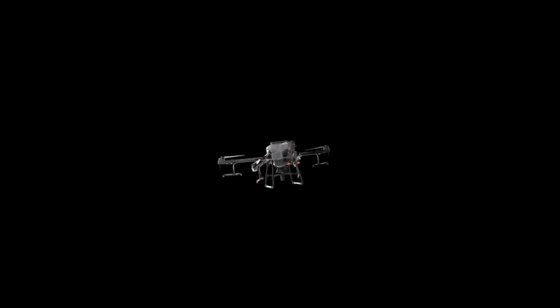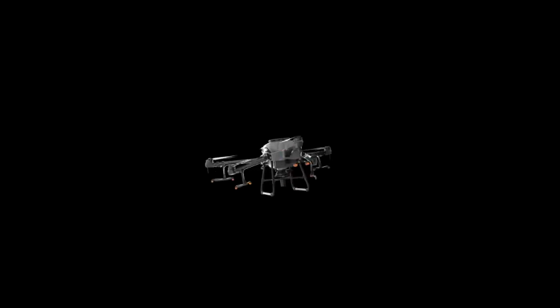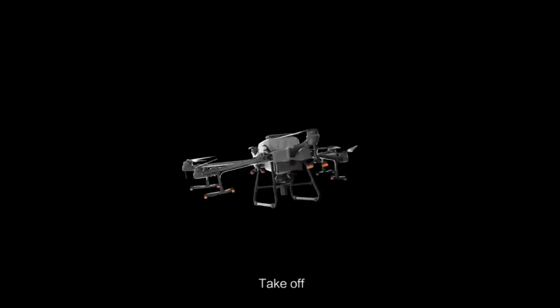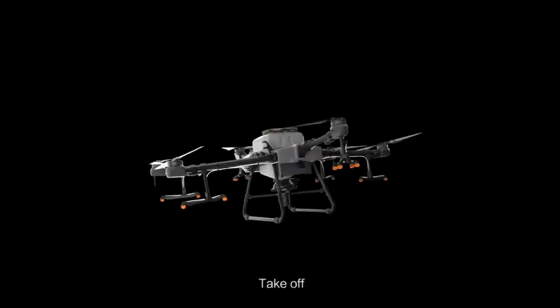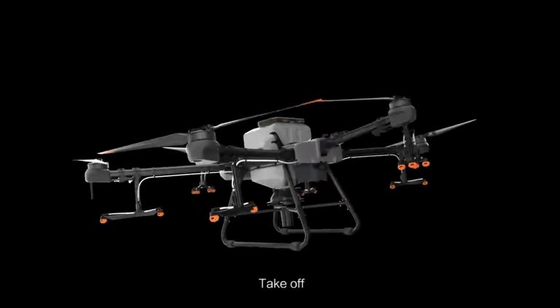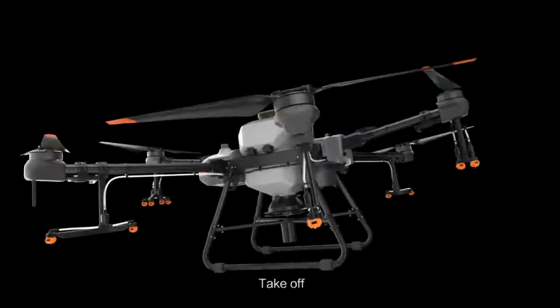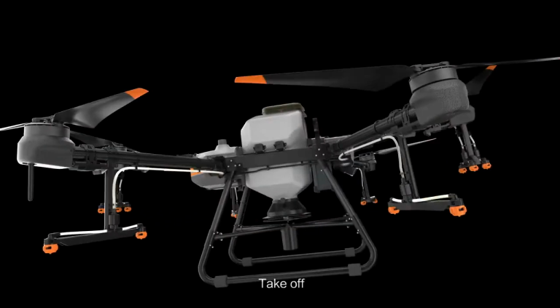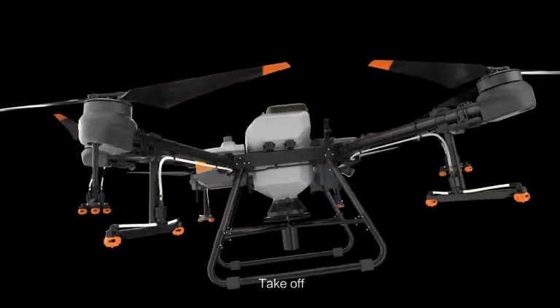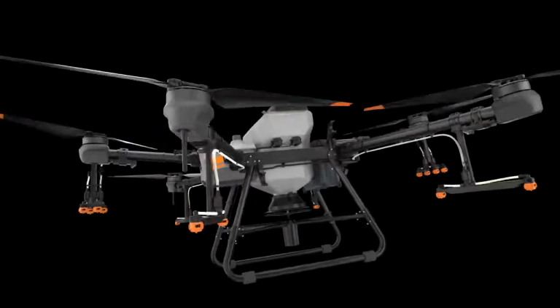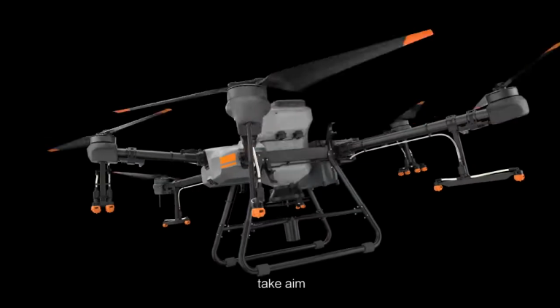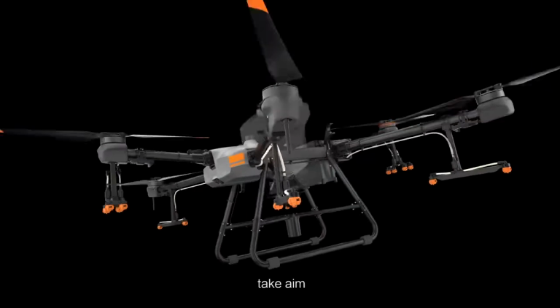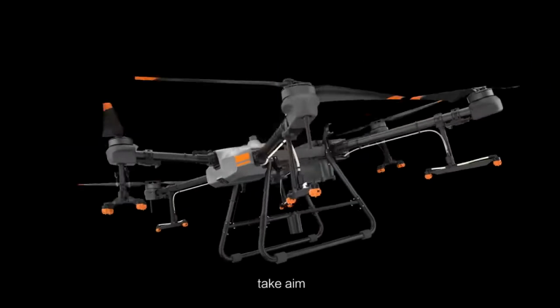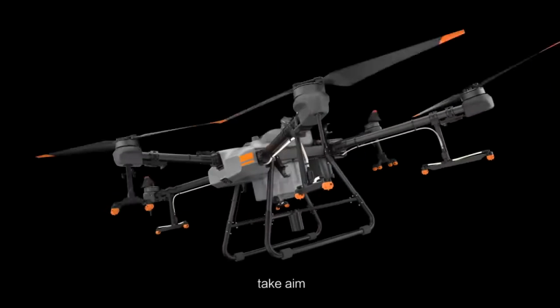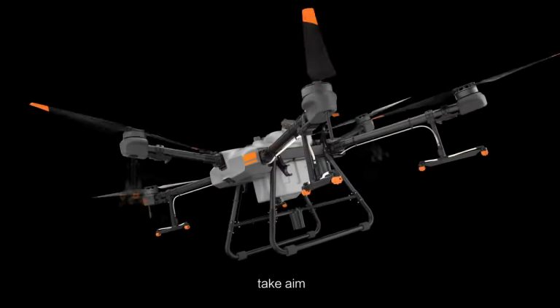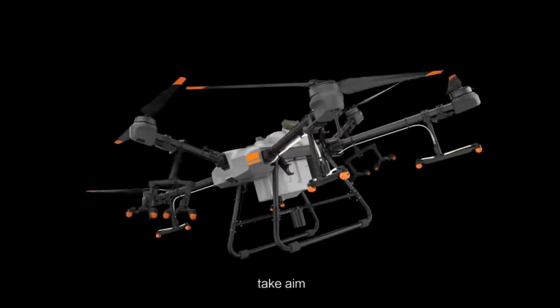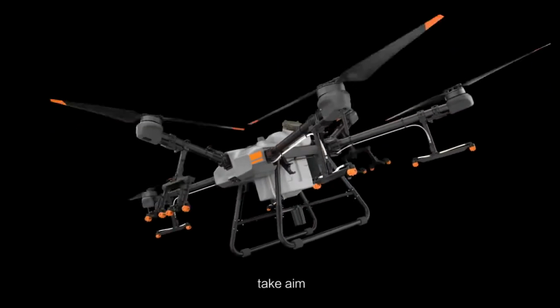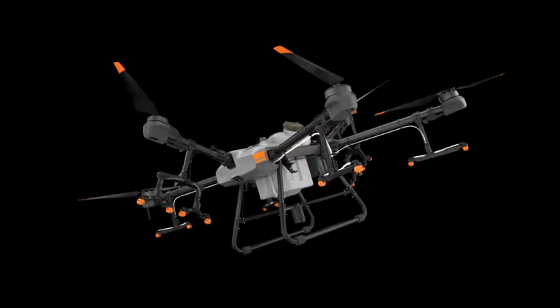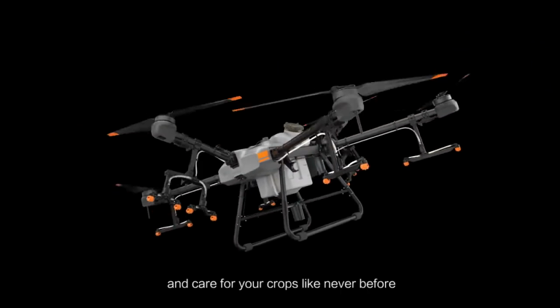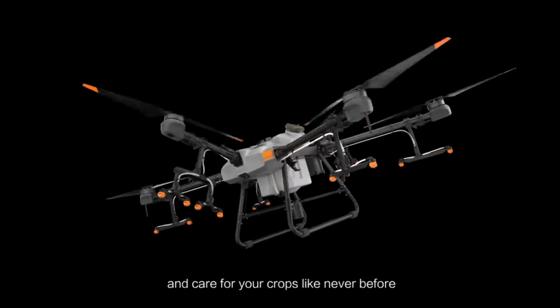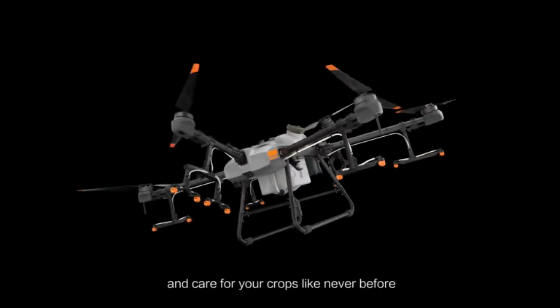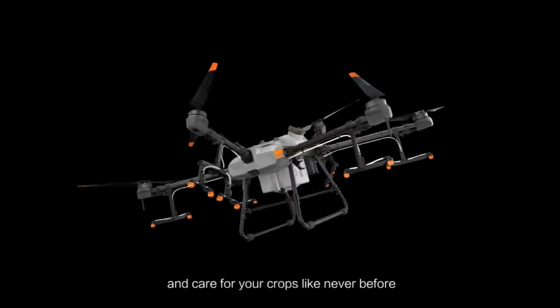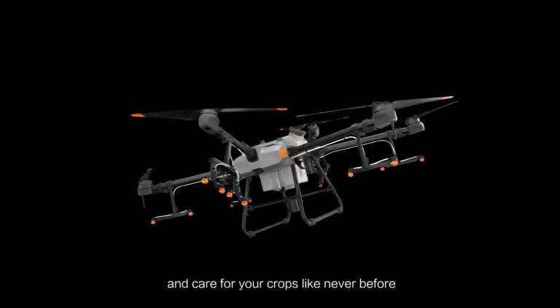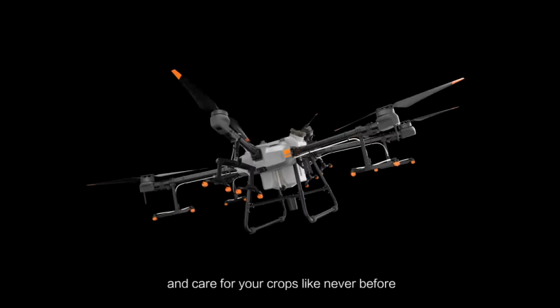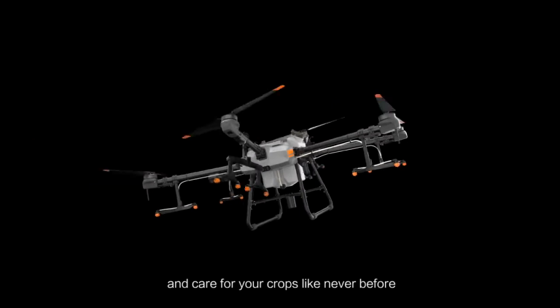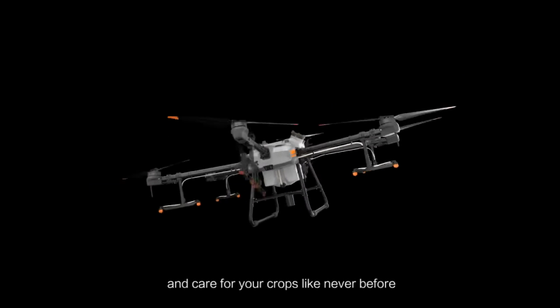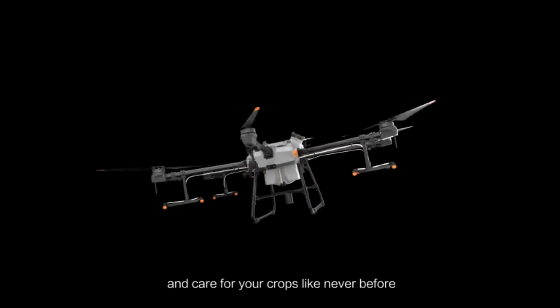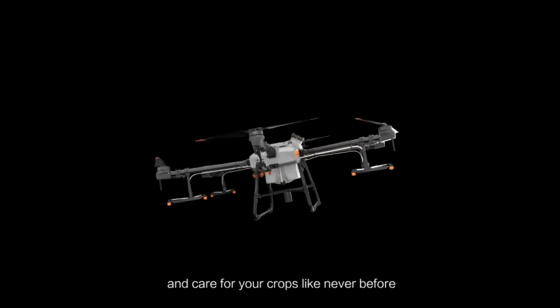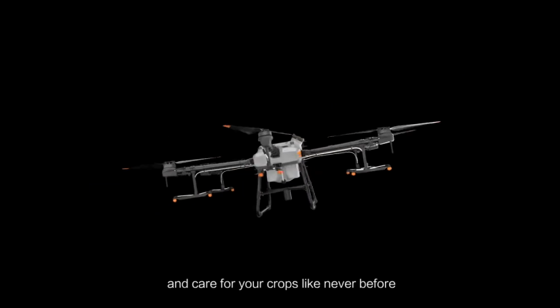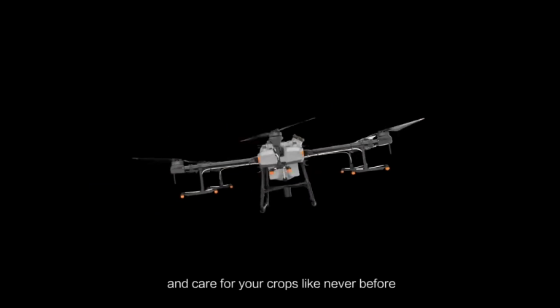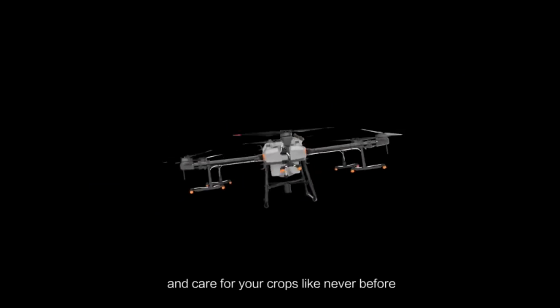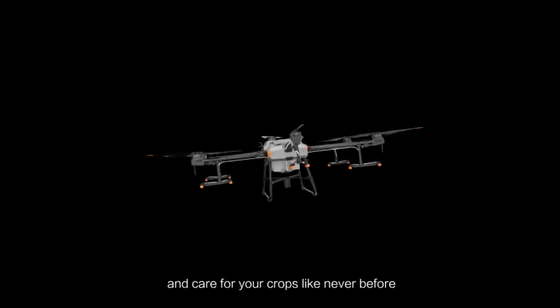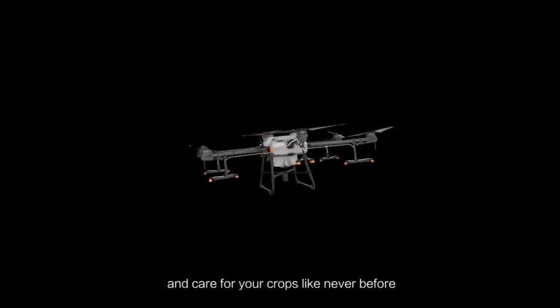Take off, take aim, and care for your crops like never before.